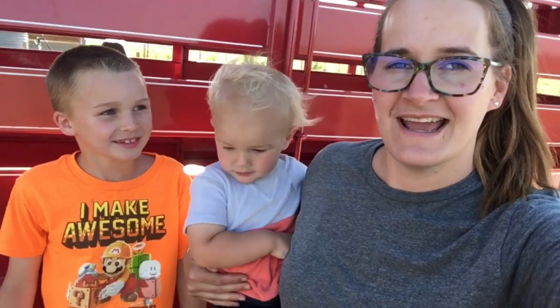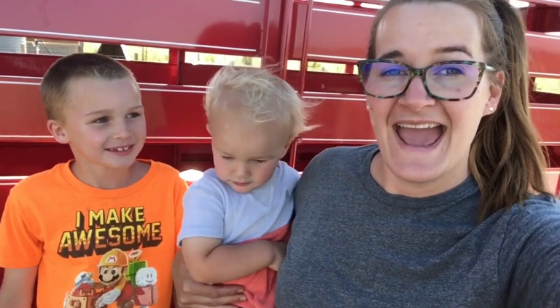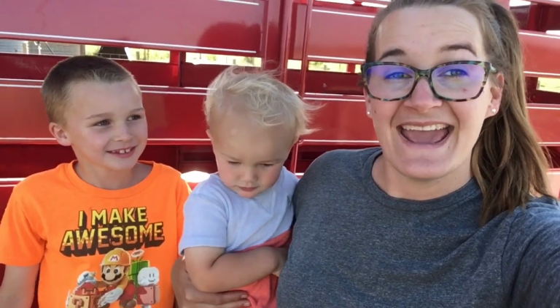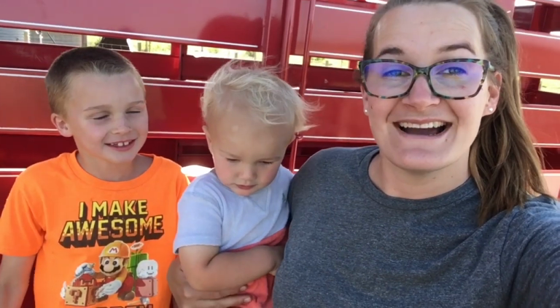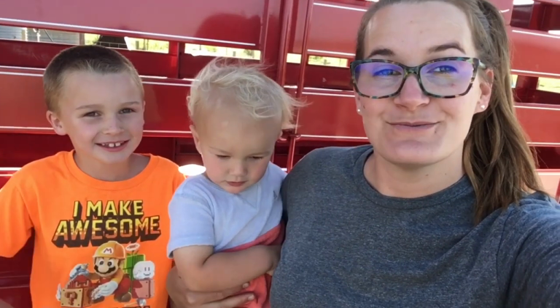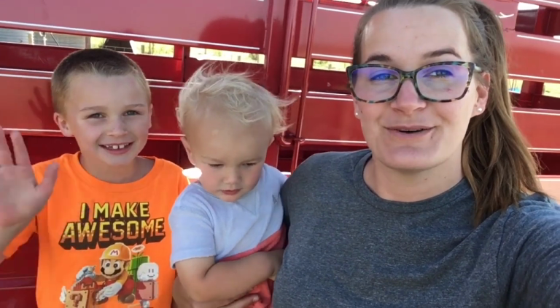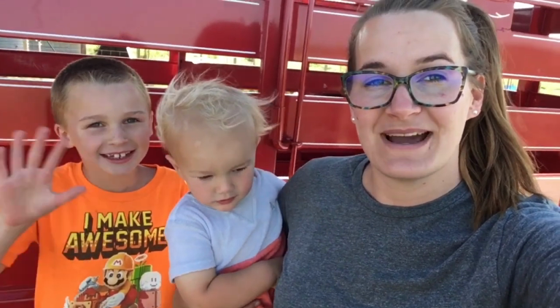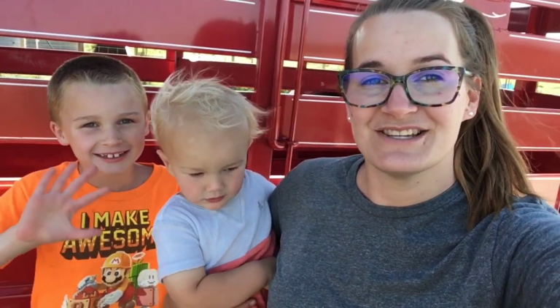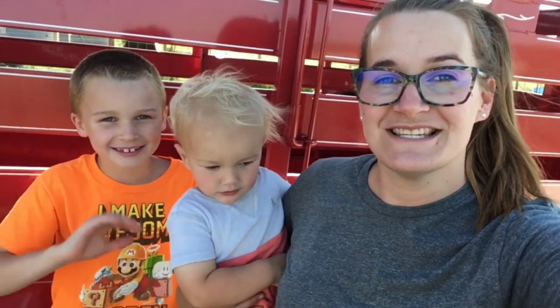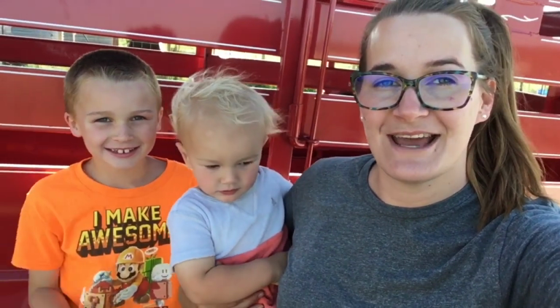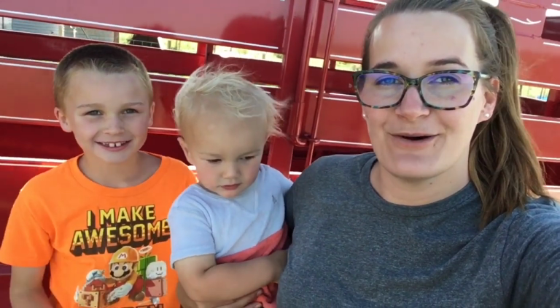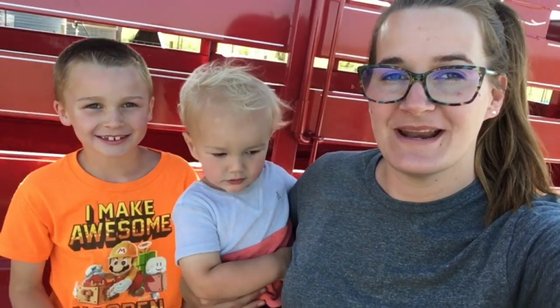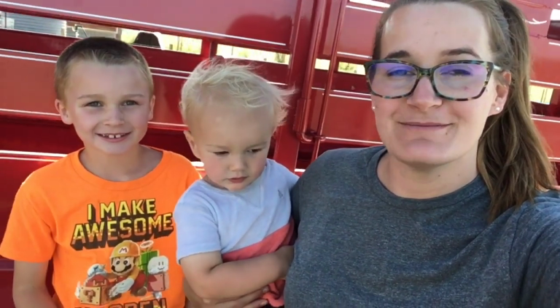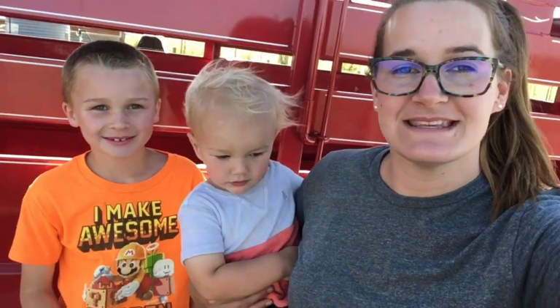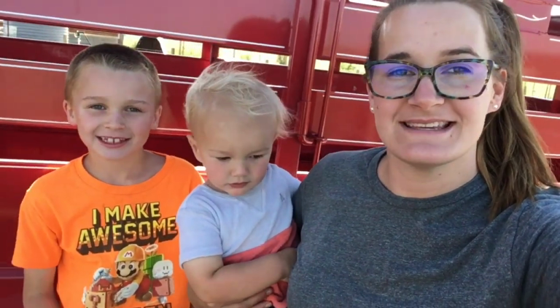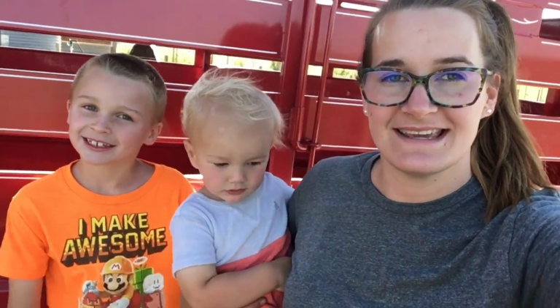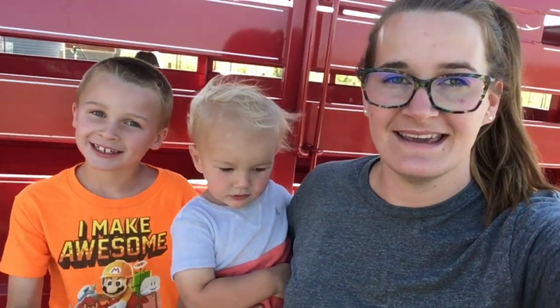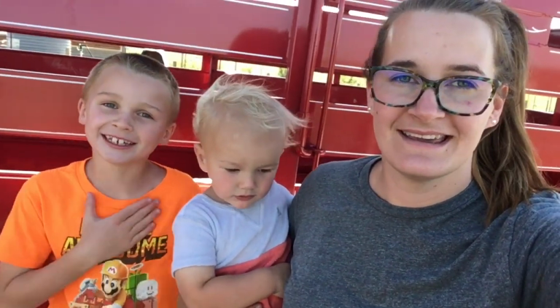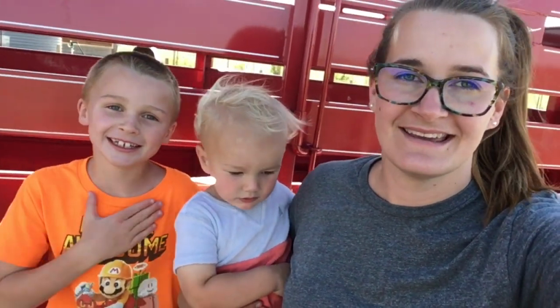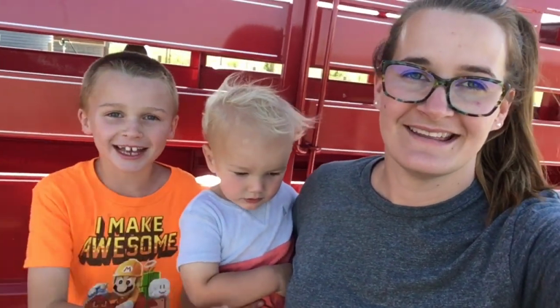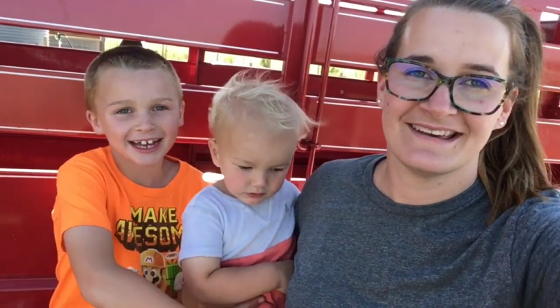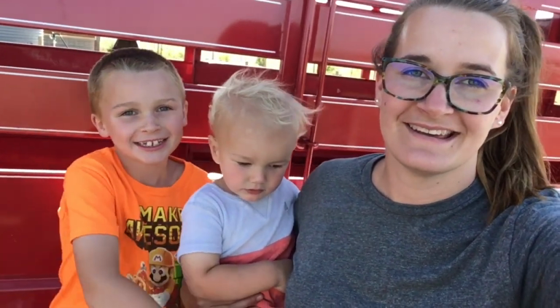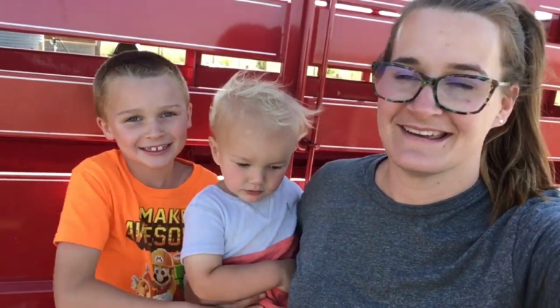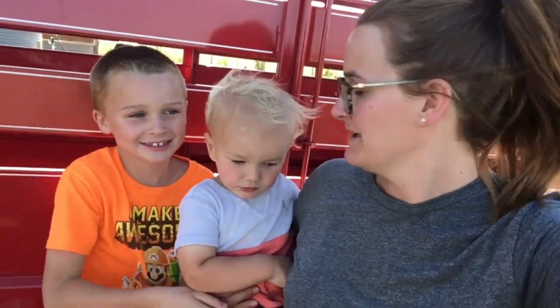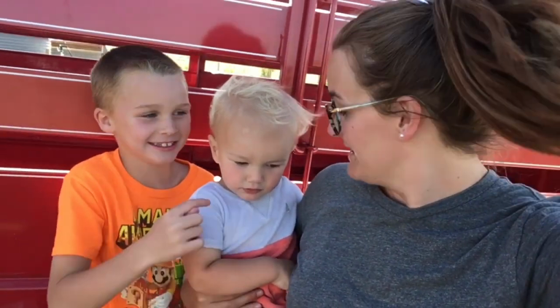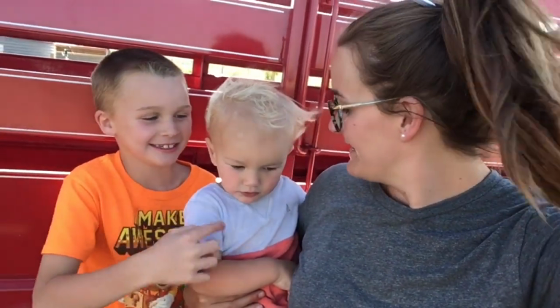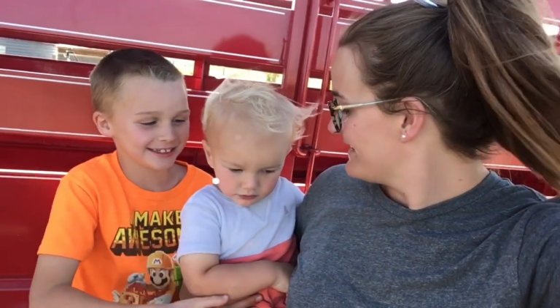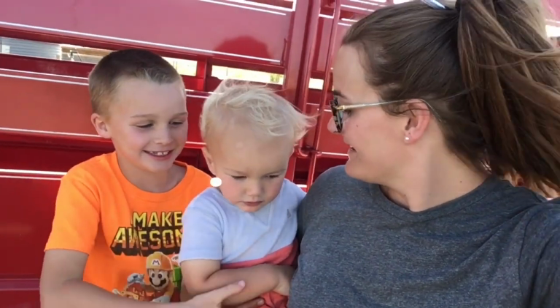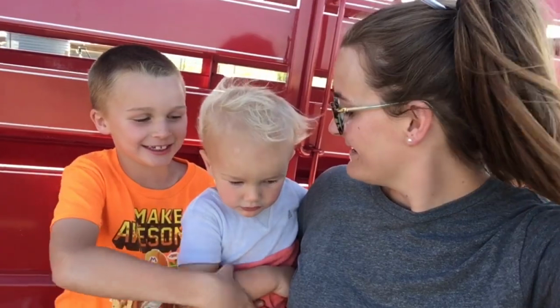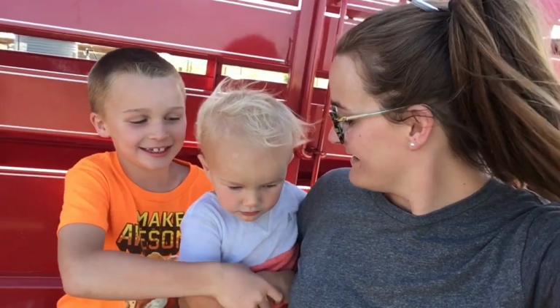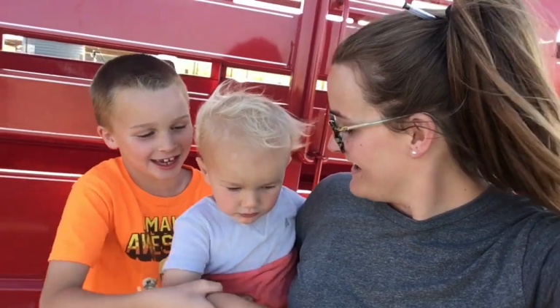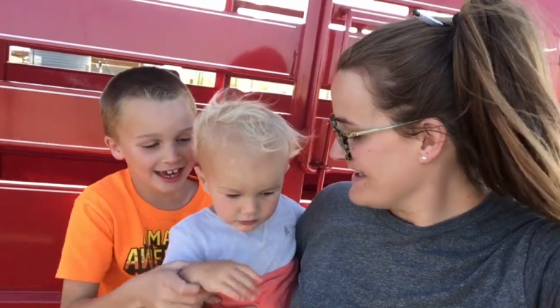Hey guys, welcome back to the channel. My name is Lacey. Eli. Ziki. Hi.